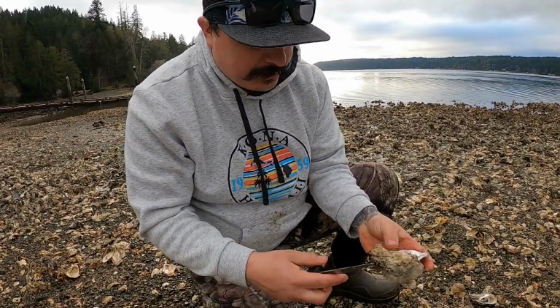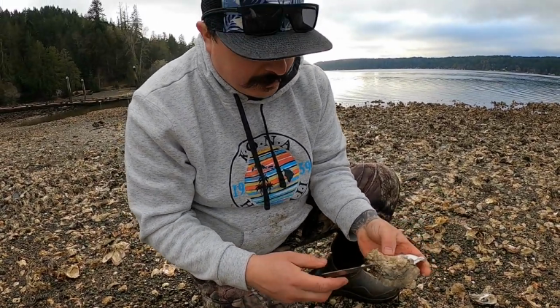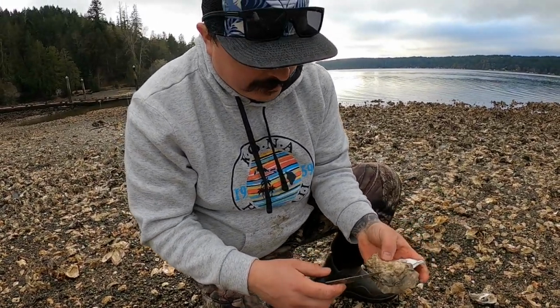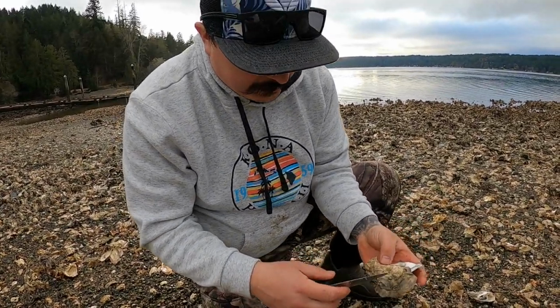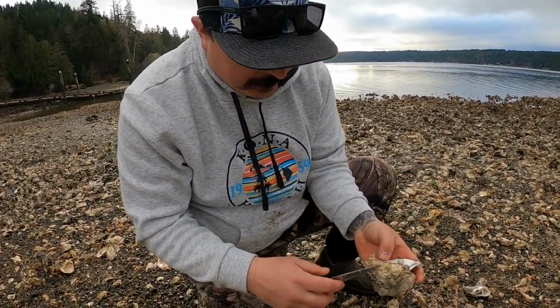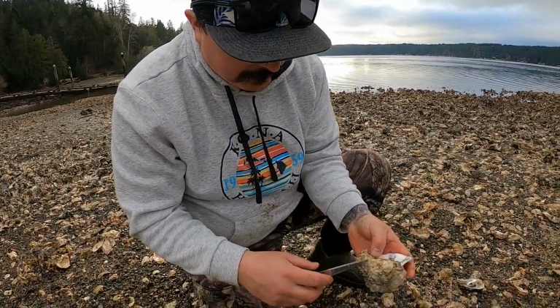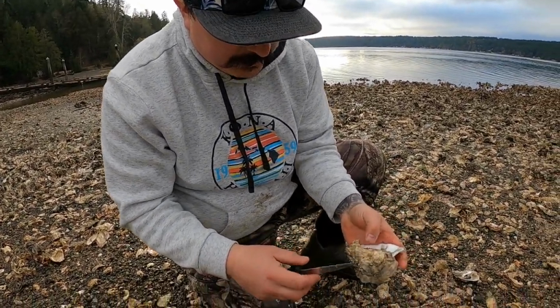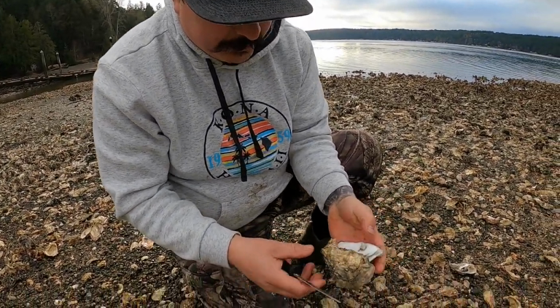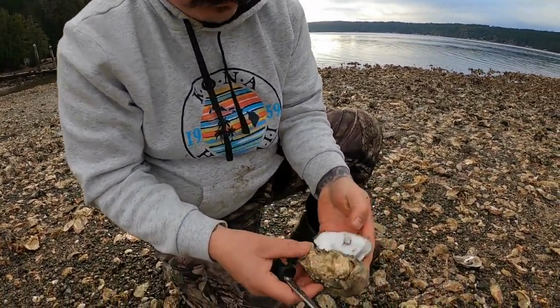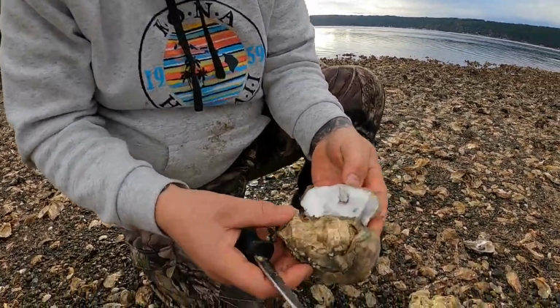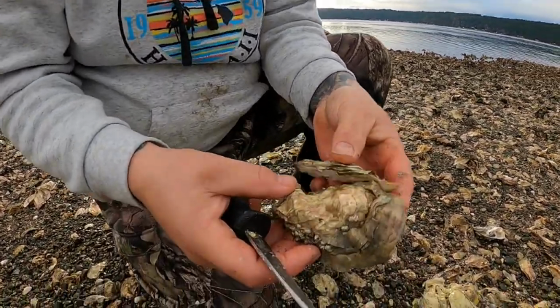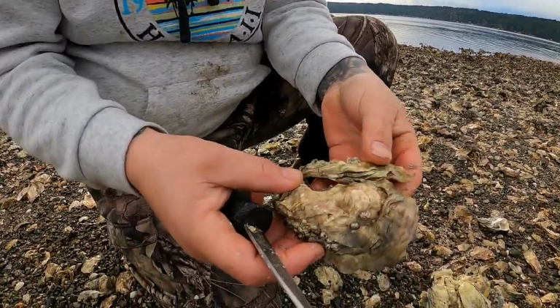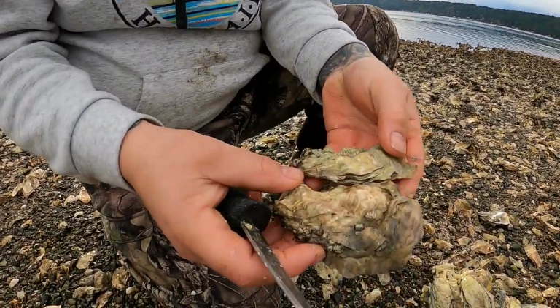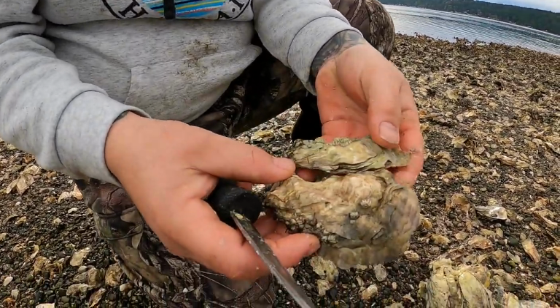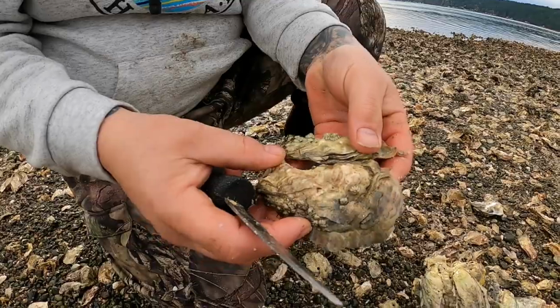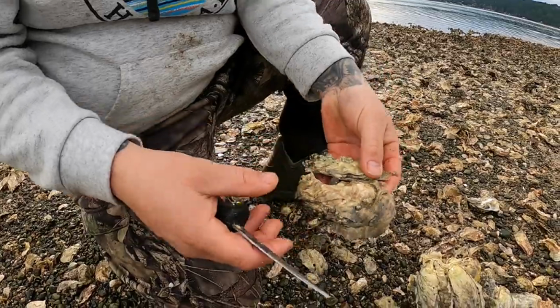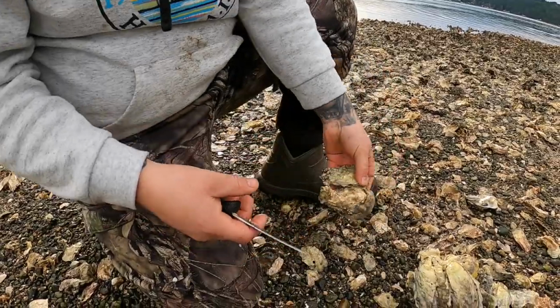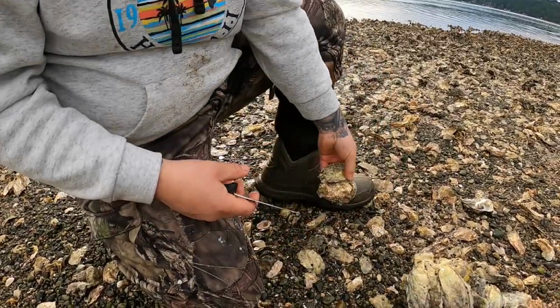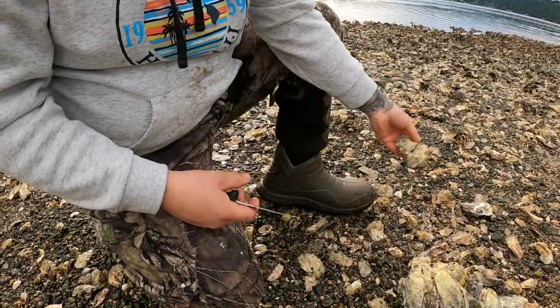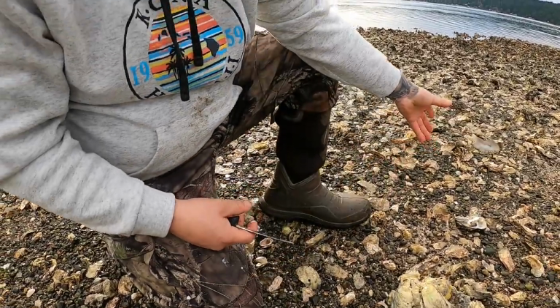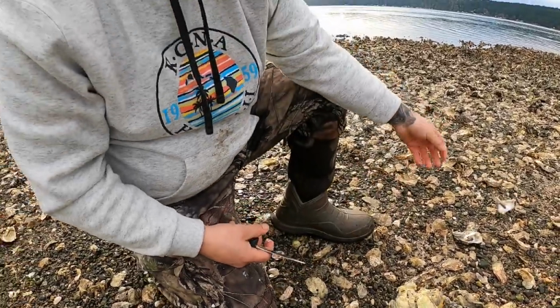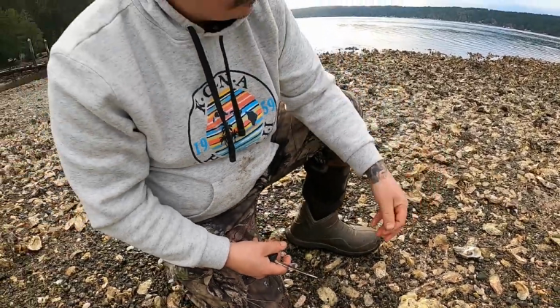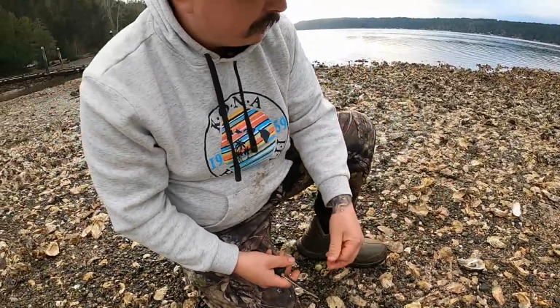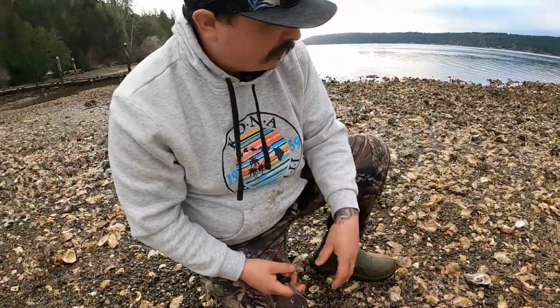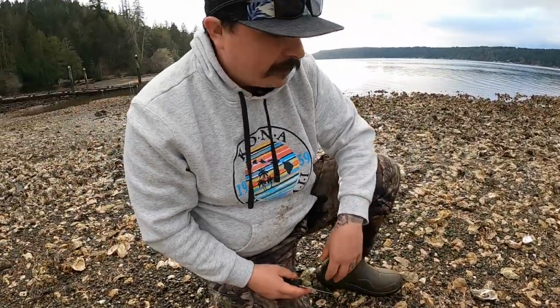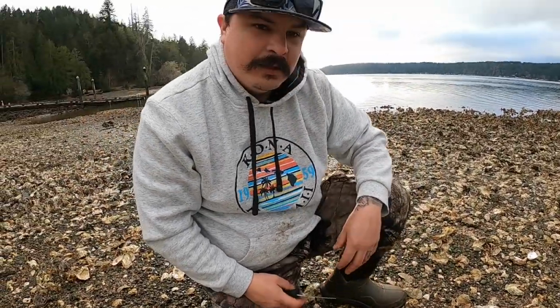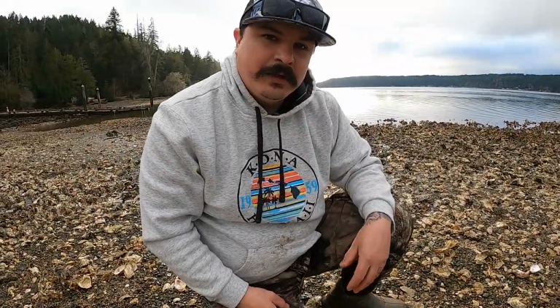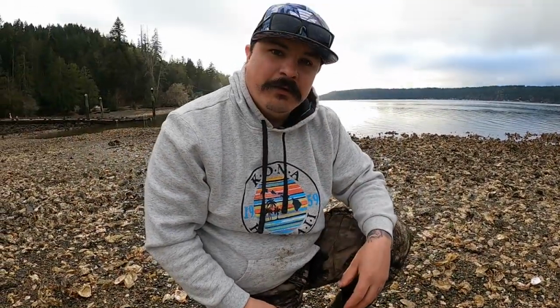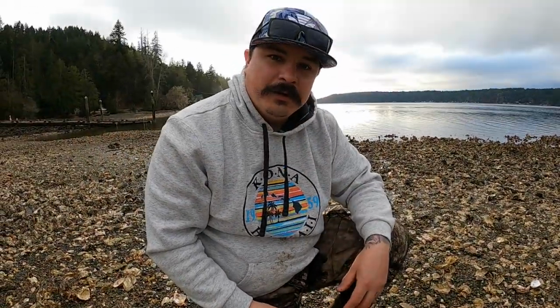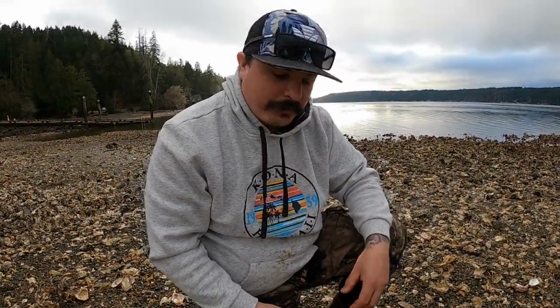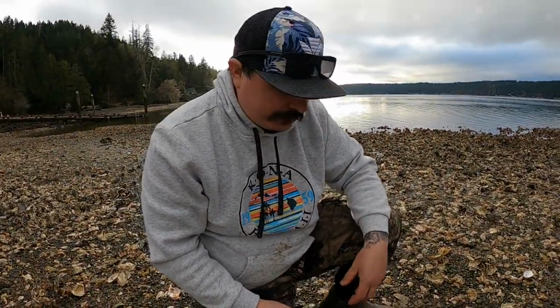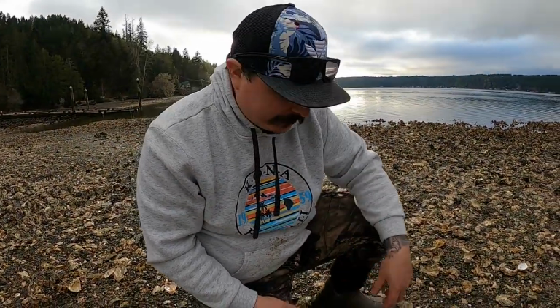You're just left with two shells. Then you got the little babies that are on the shells, and that's why they want you to go ahead and leave the shells on the beach so they can grow another oyster.